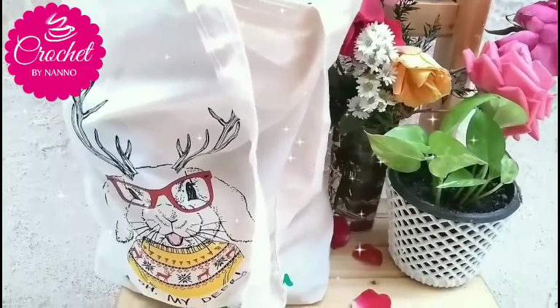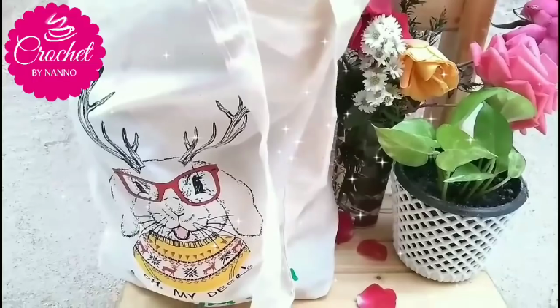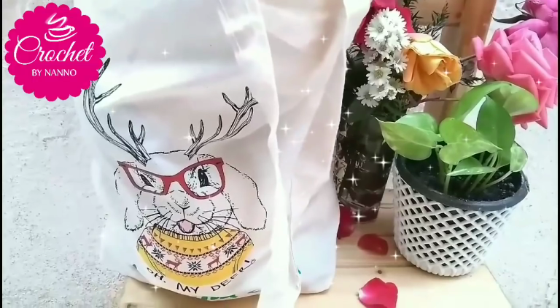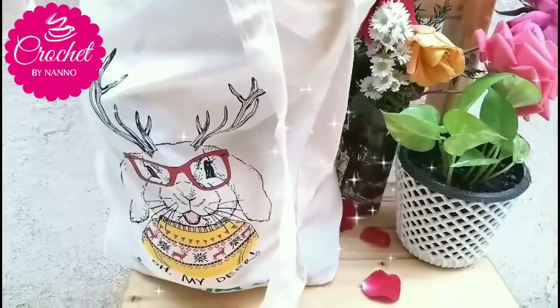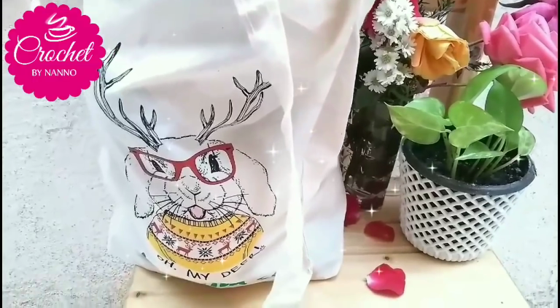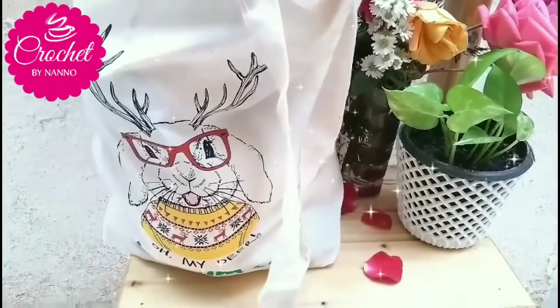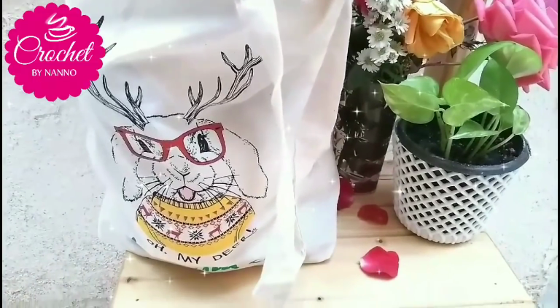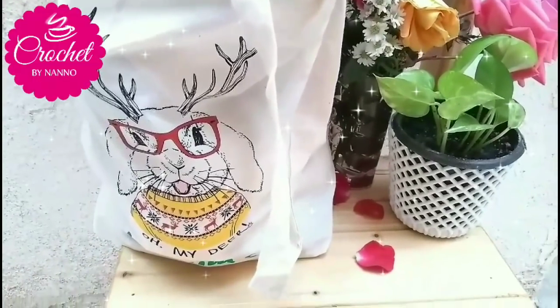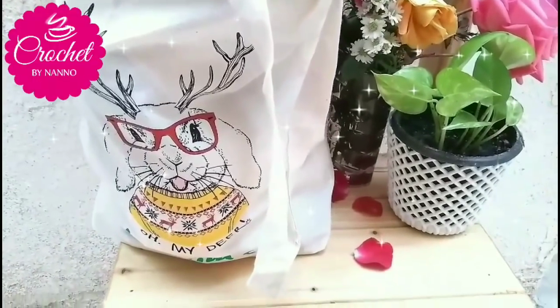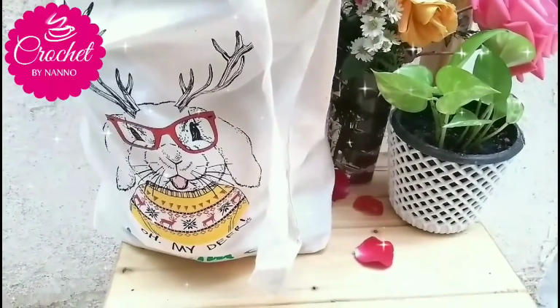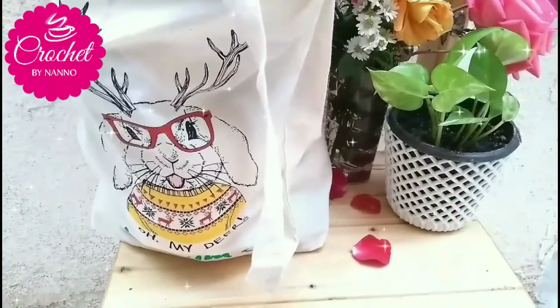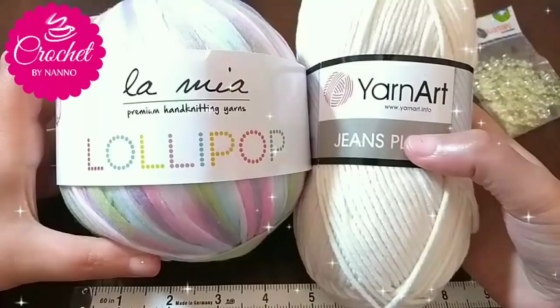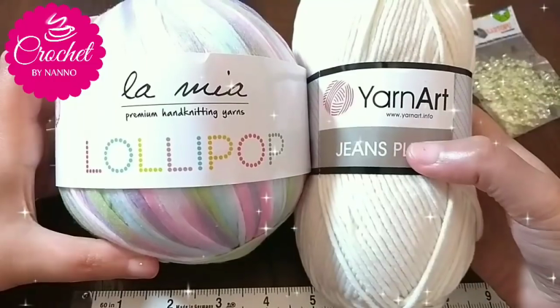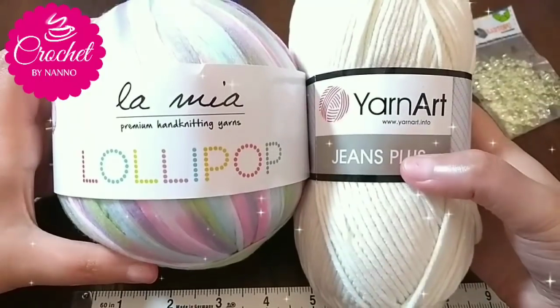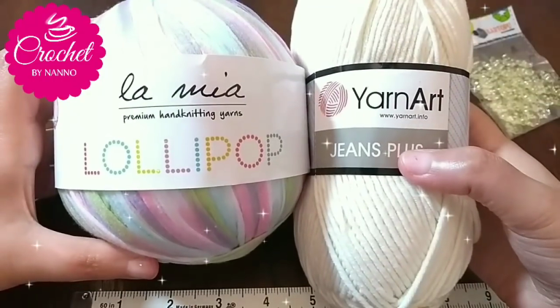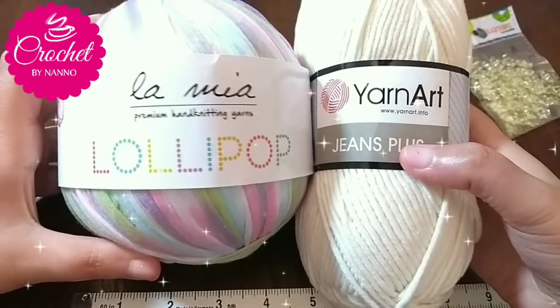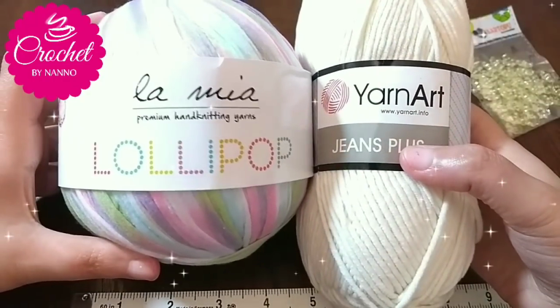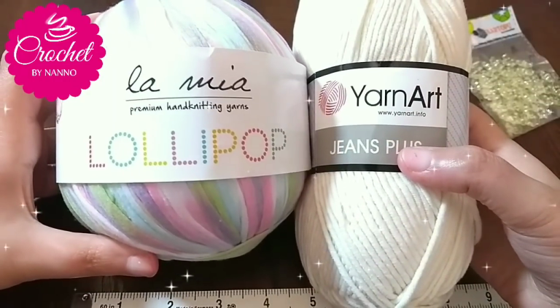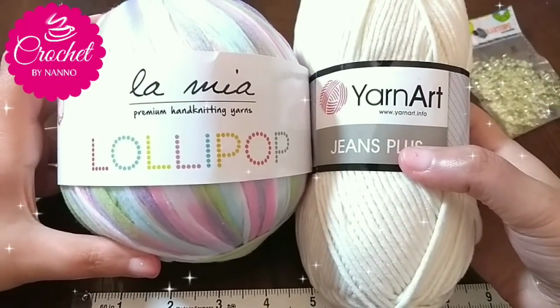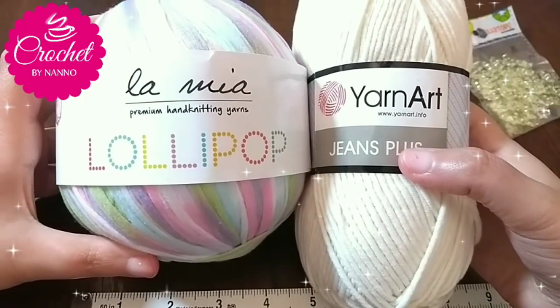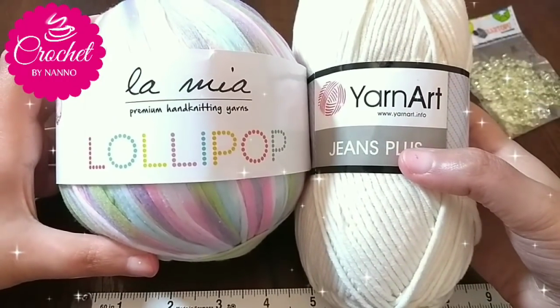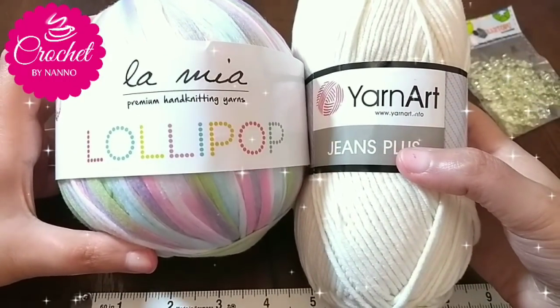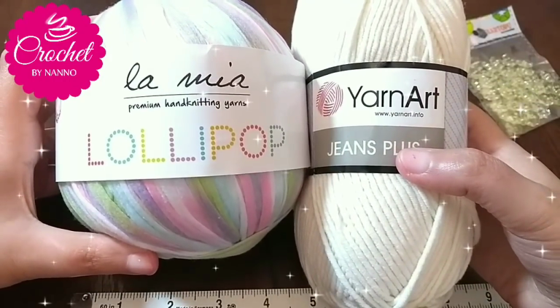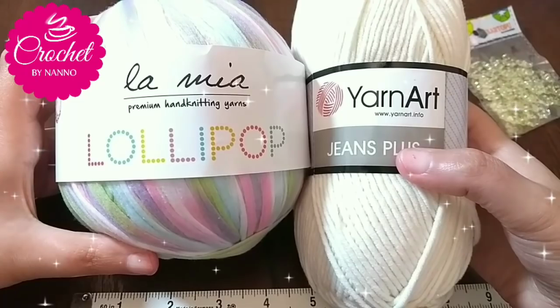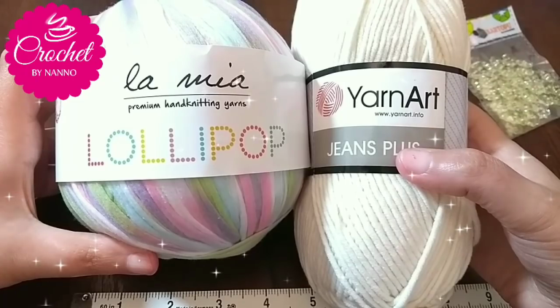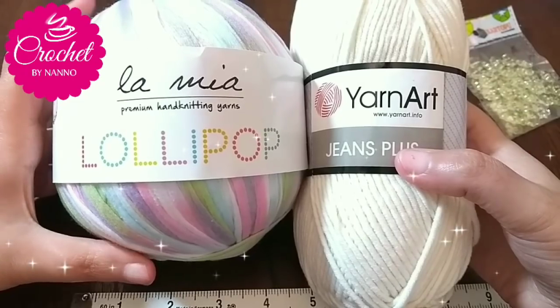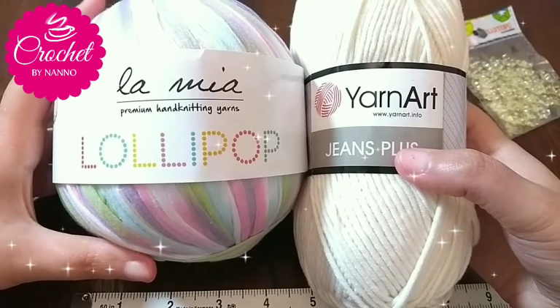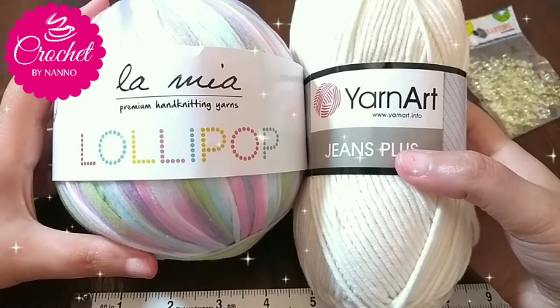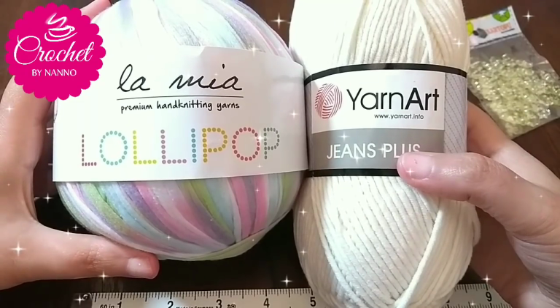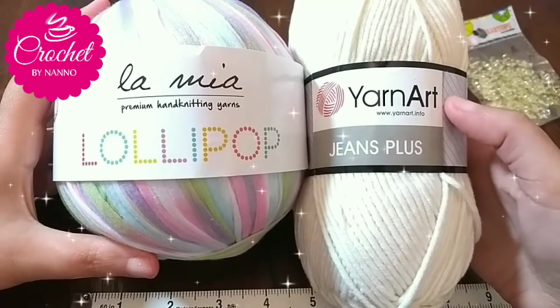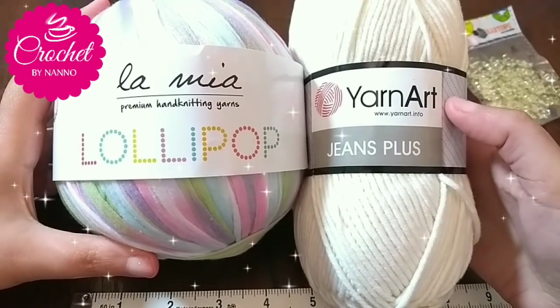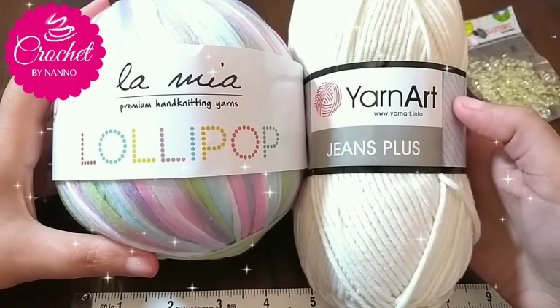Hi everyone, welcome back to my channel, The Crochet Show by Nano. In this tutorial I will show you how to crochet beautiful unicorn flowers.